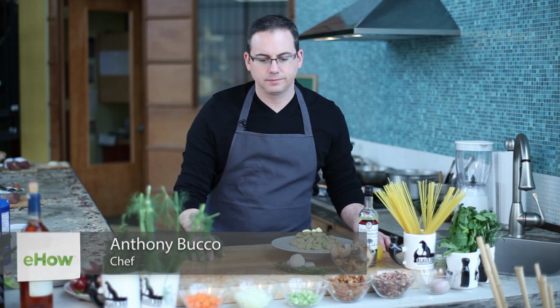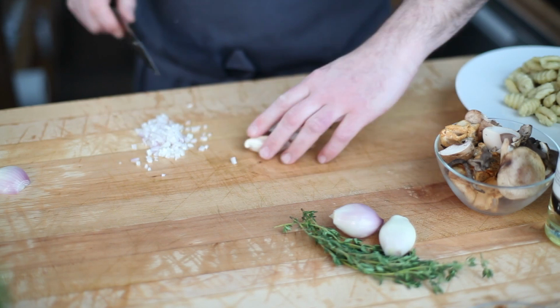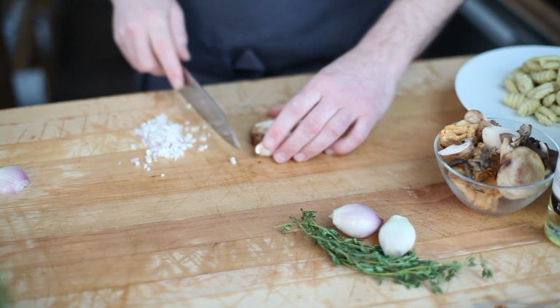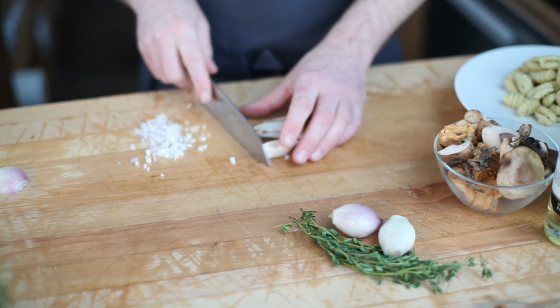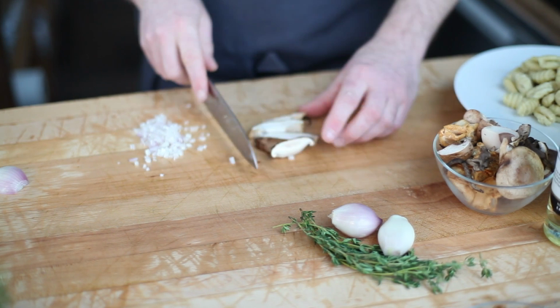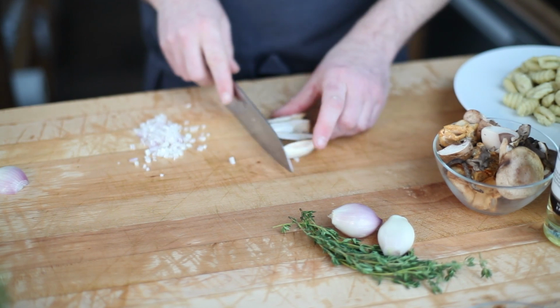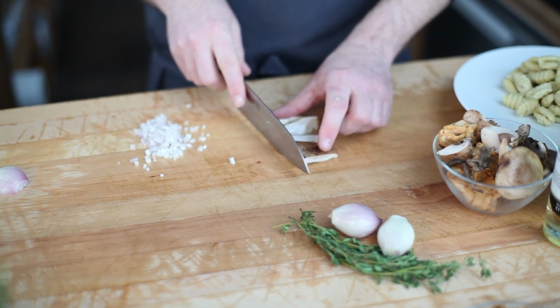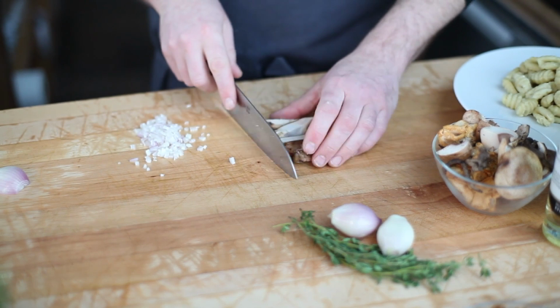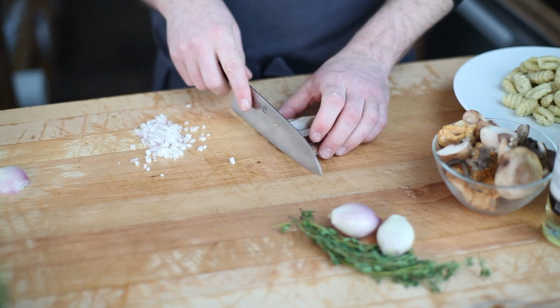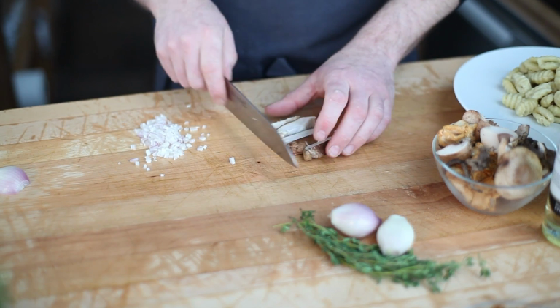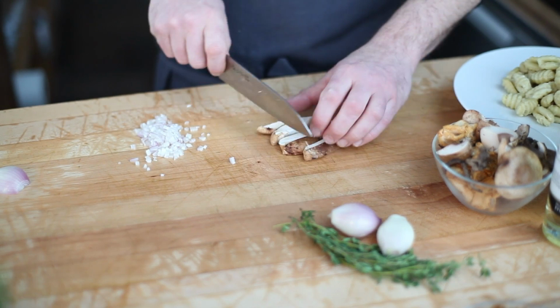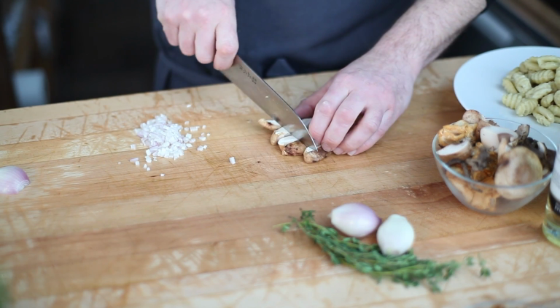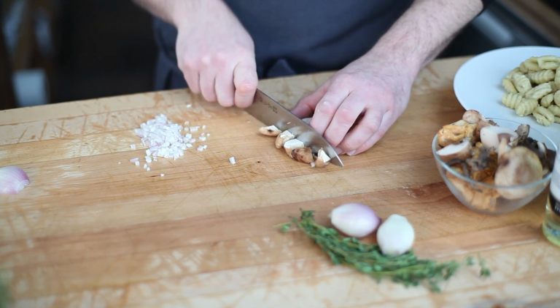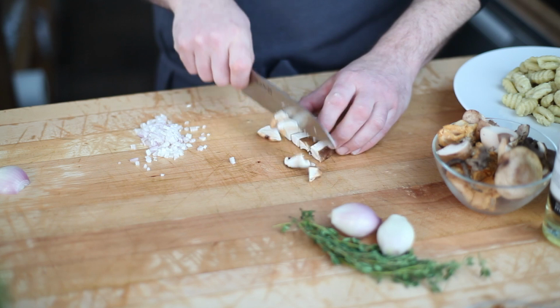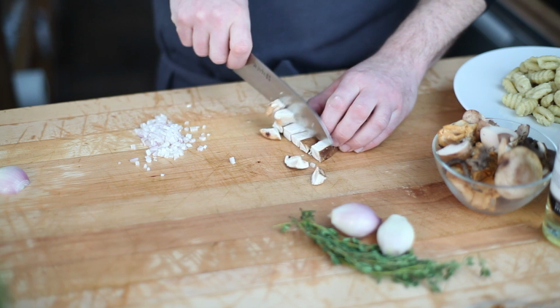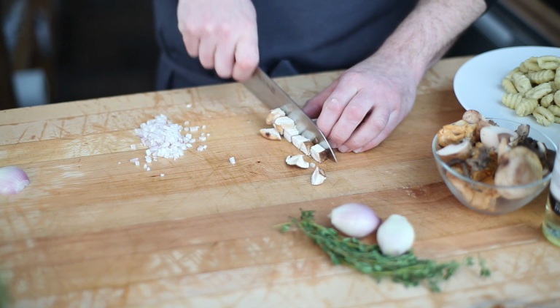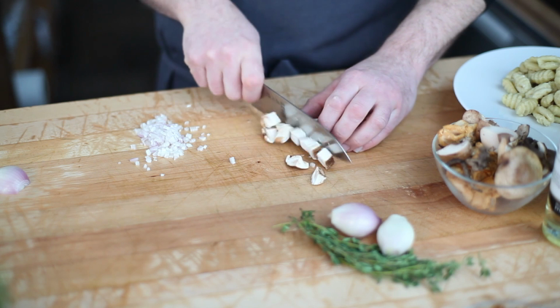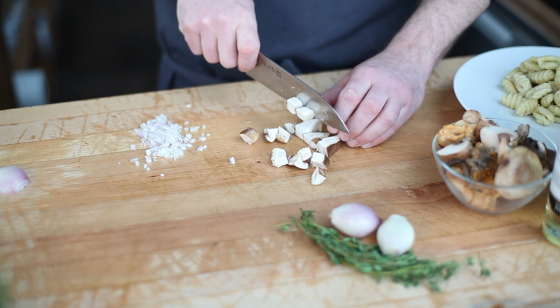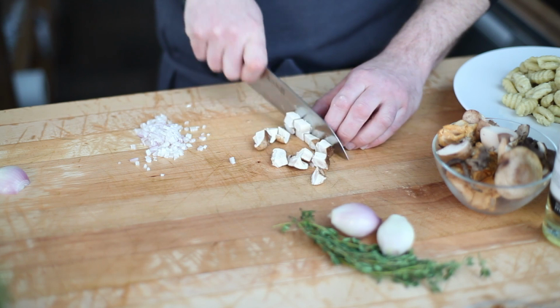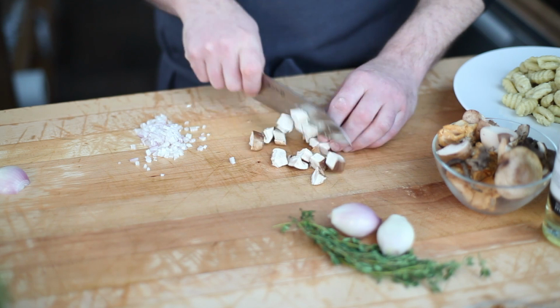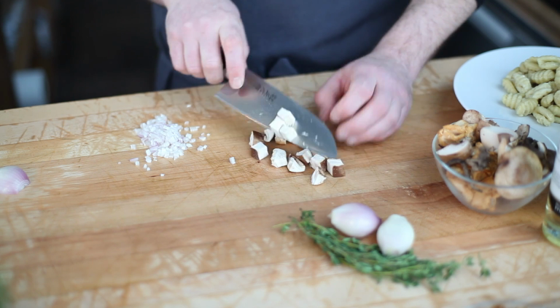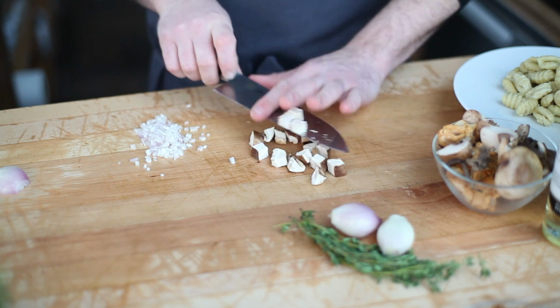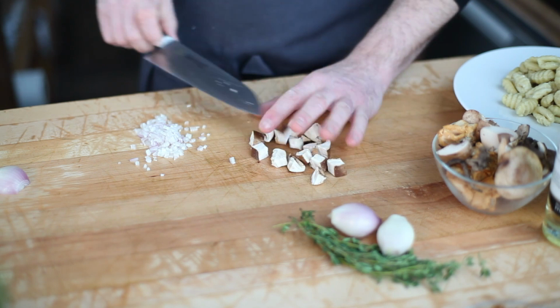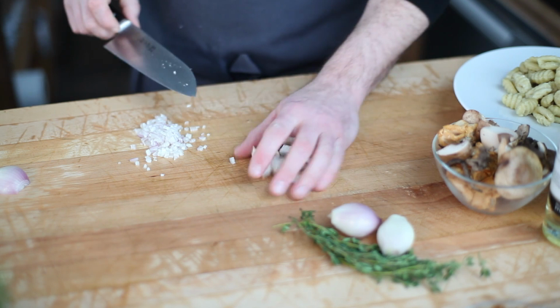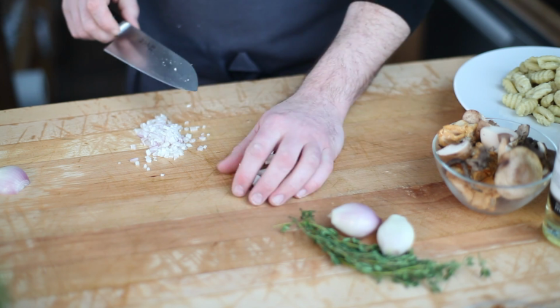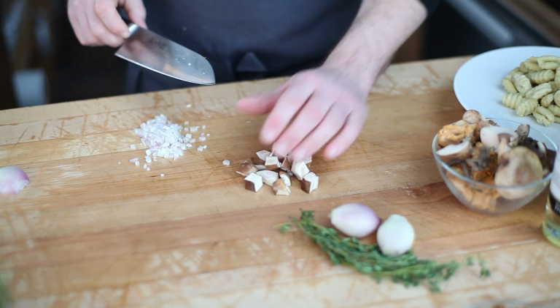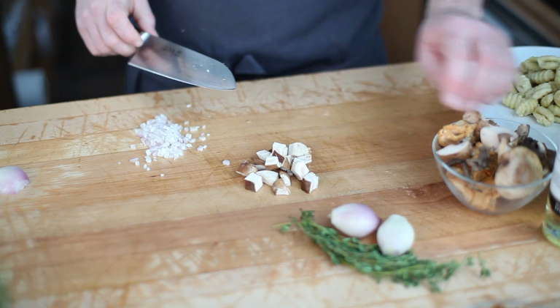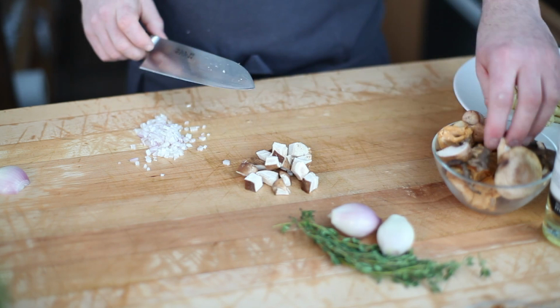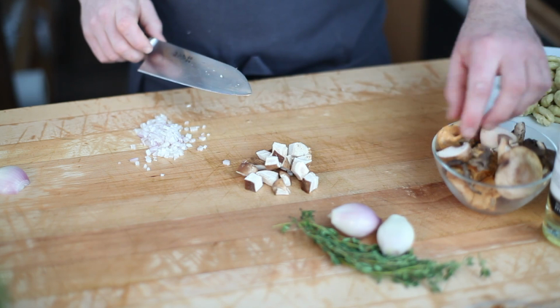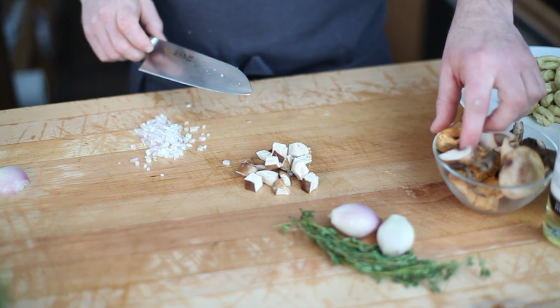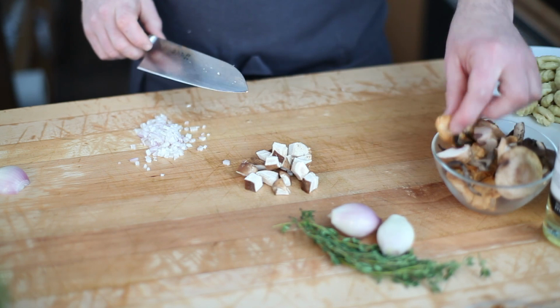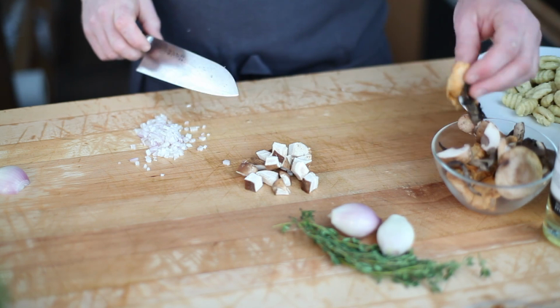For our mushrooms, we're basically going to work with three varietals. We have some hedgehogs, some black trumpets, and some shiitakes.